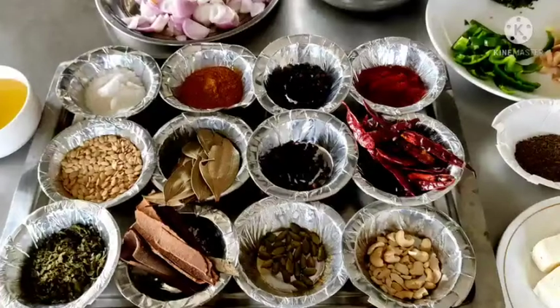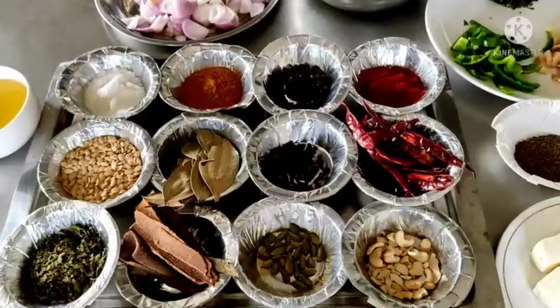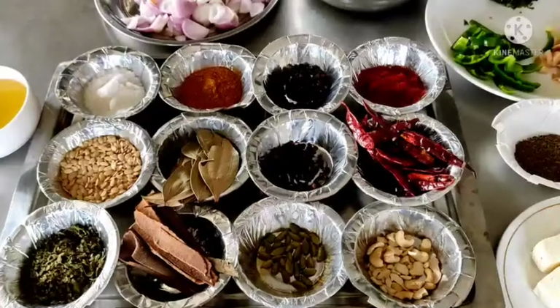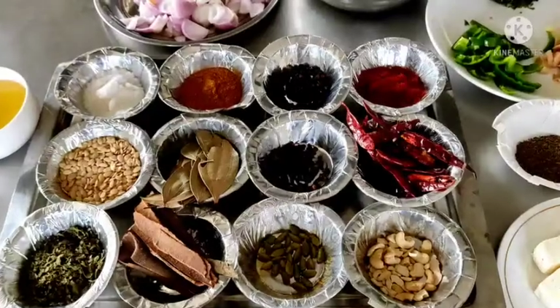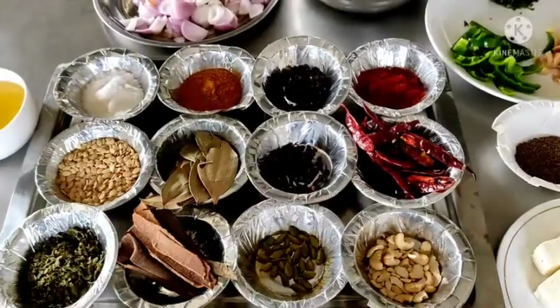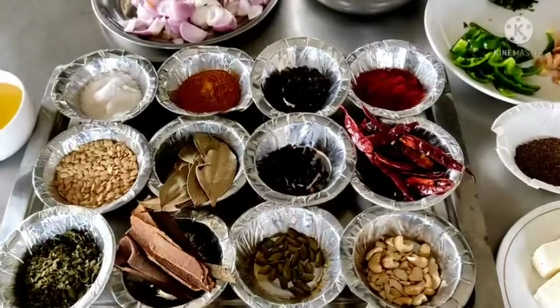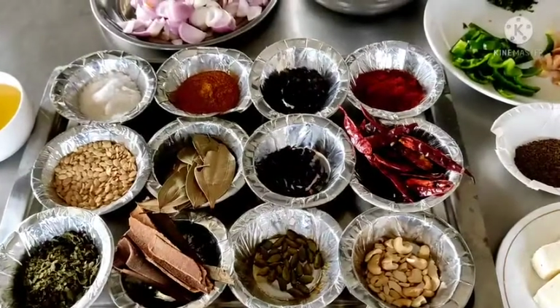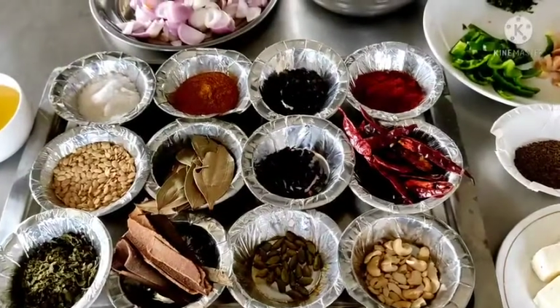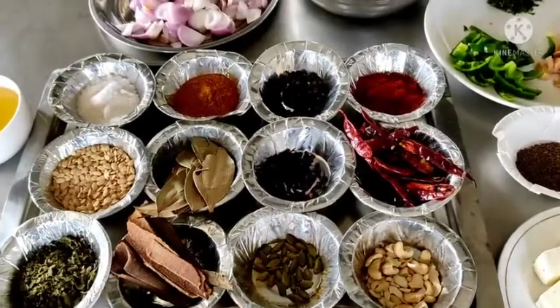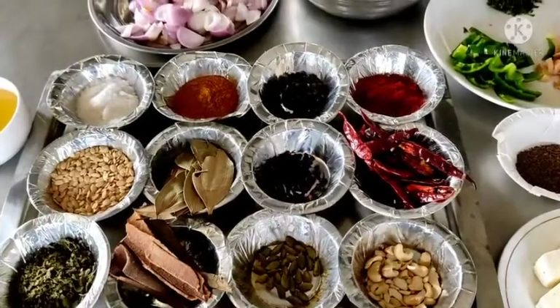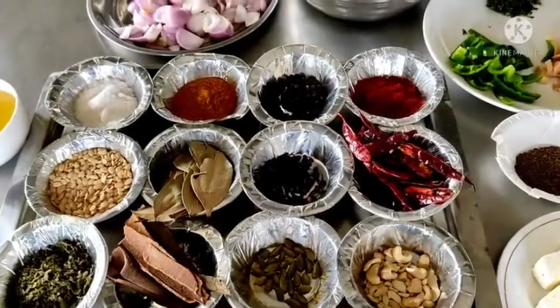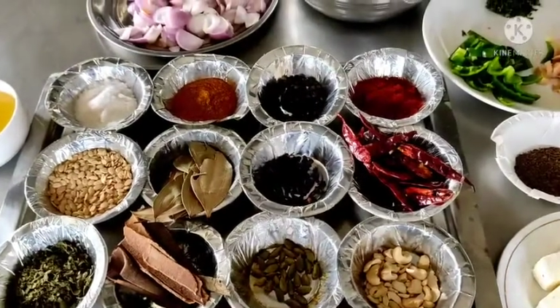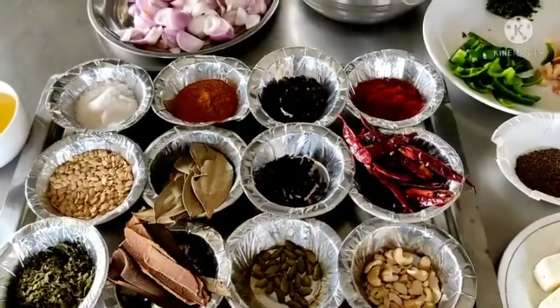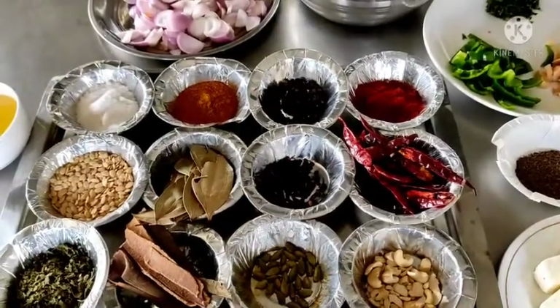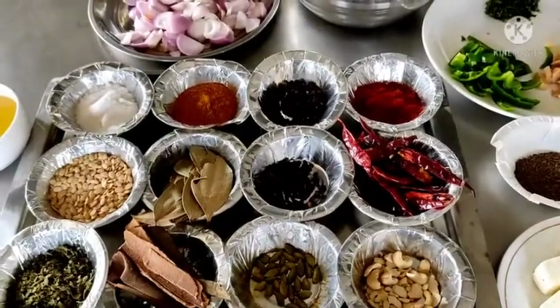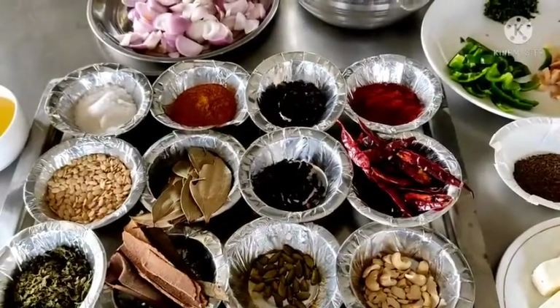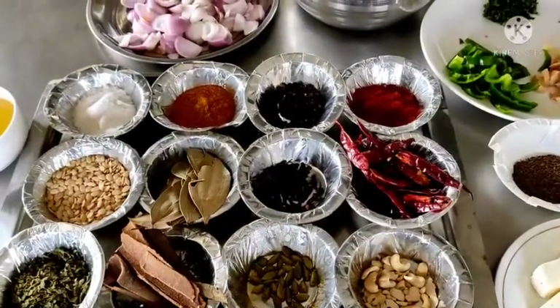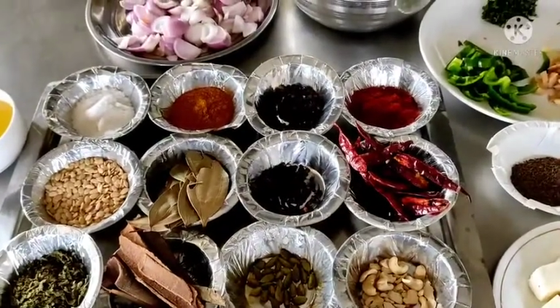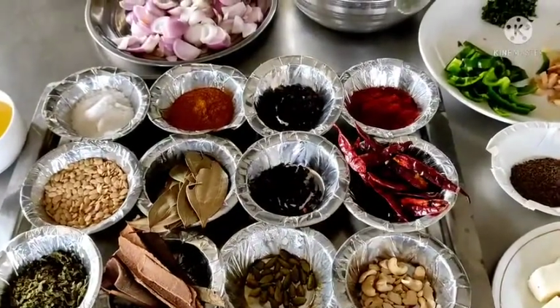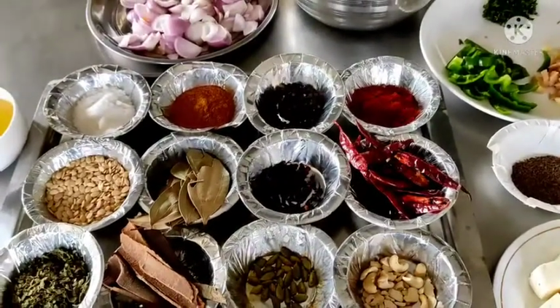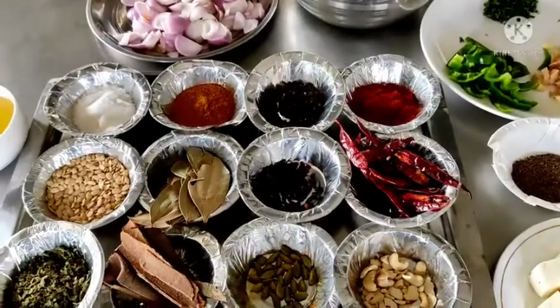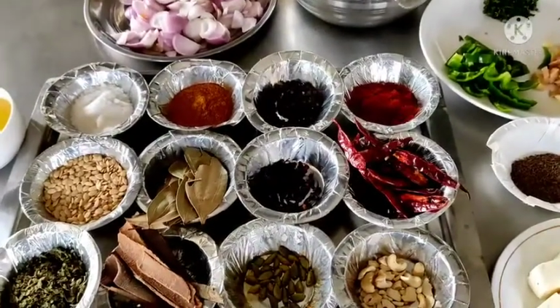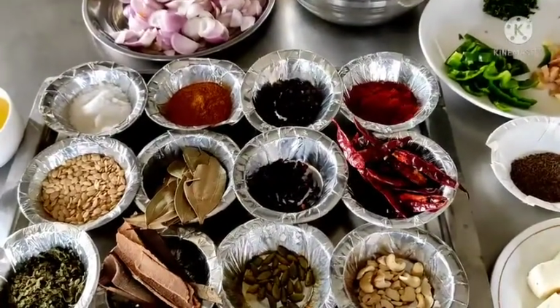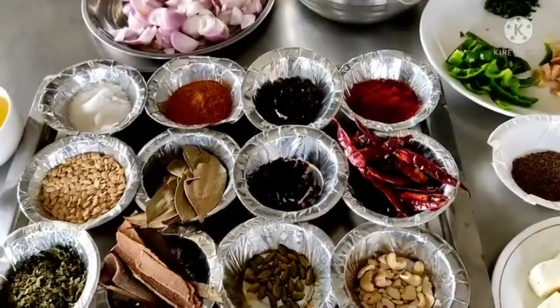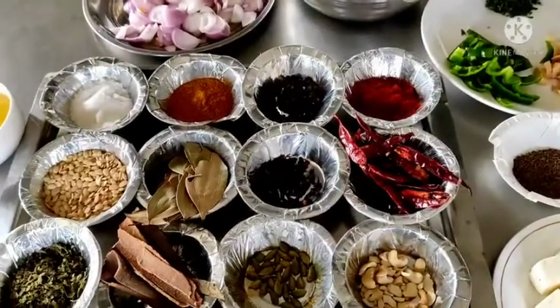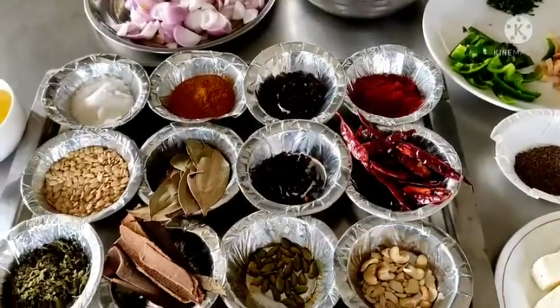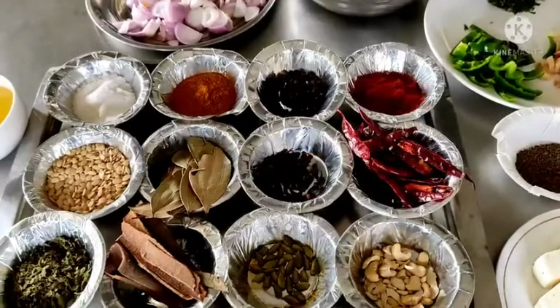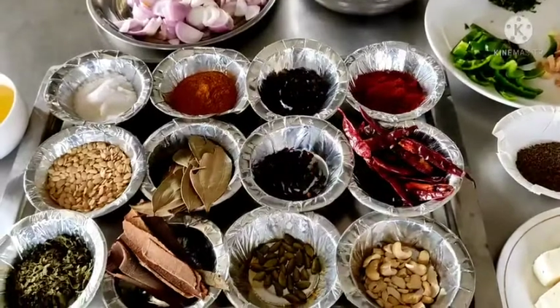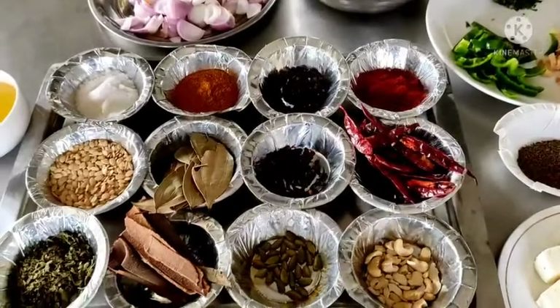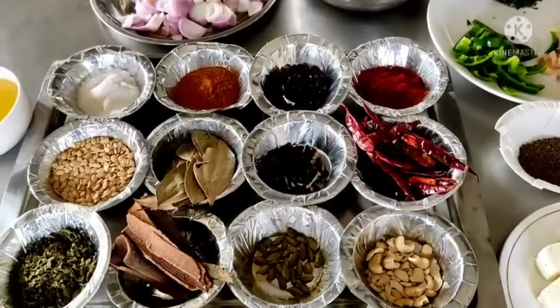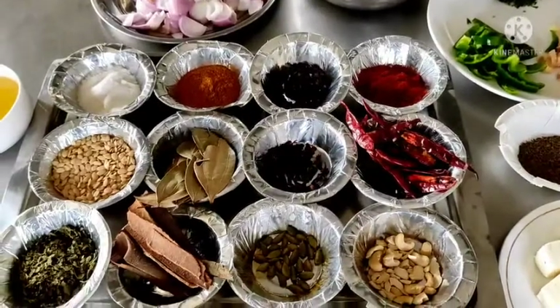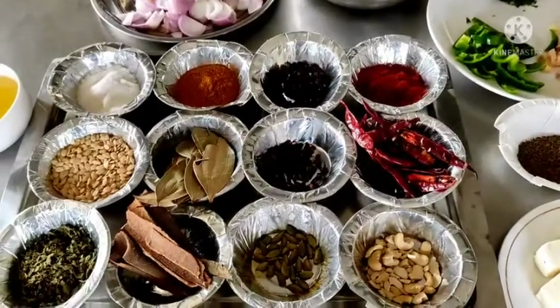Welcome all my friends and students. Today I am going to teach you a new dish by the name of Paneer Lababdar.